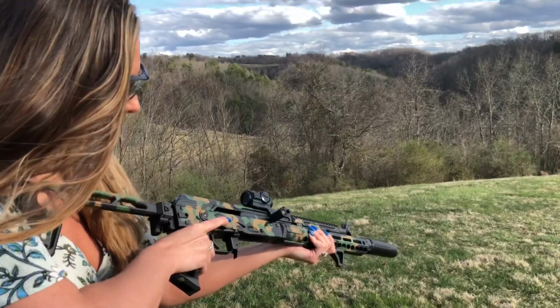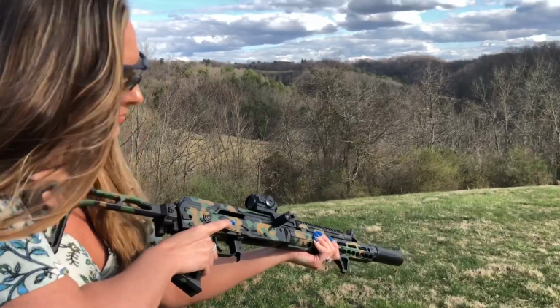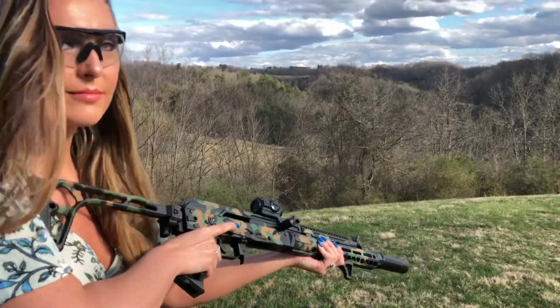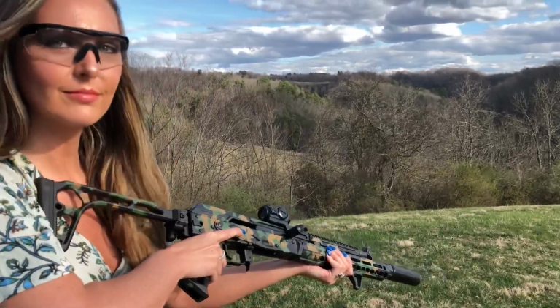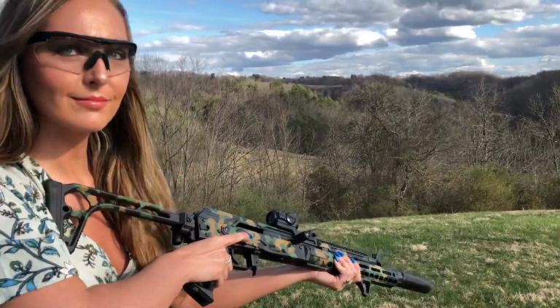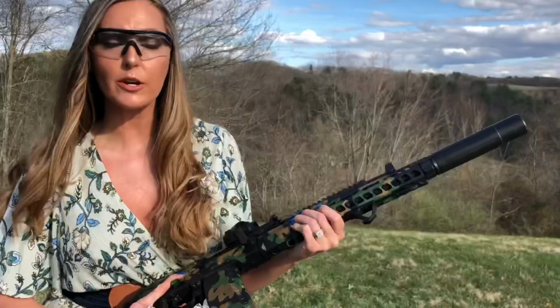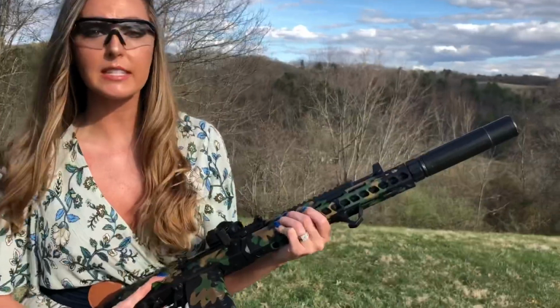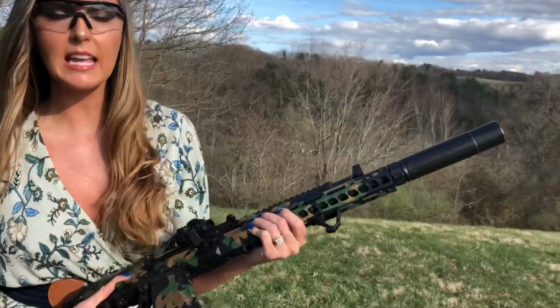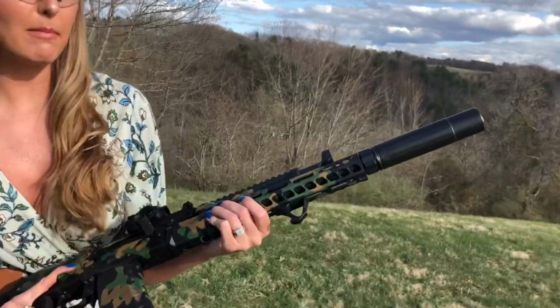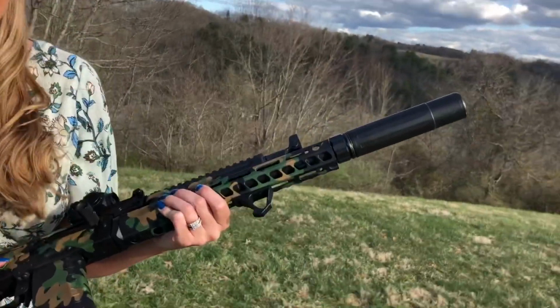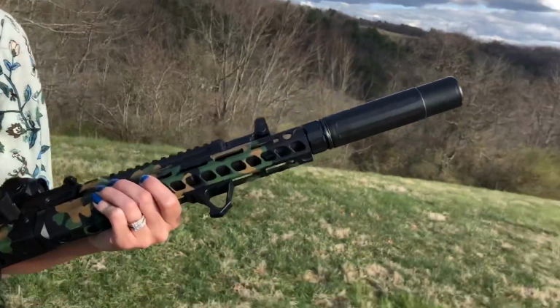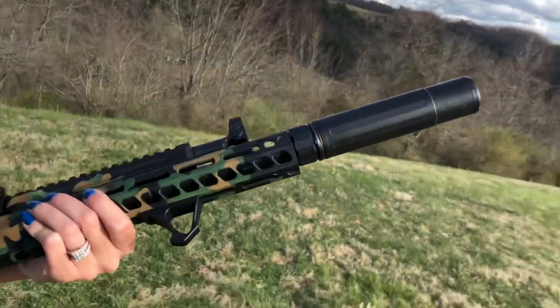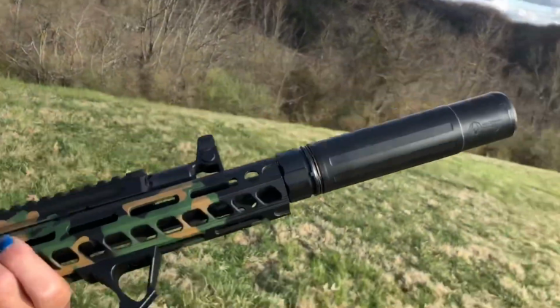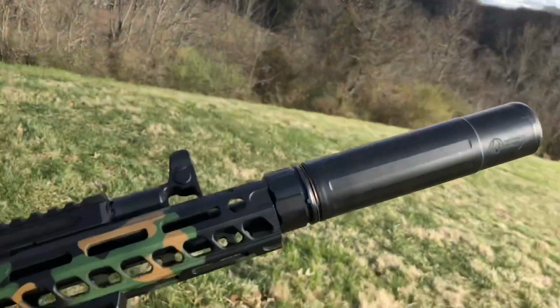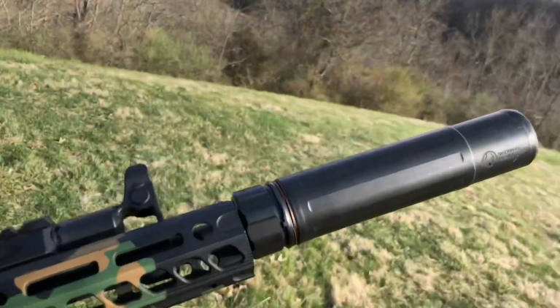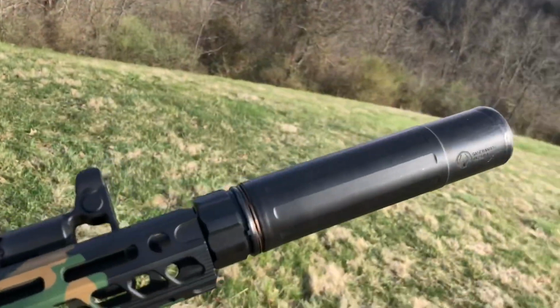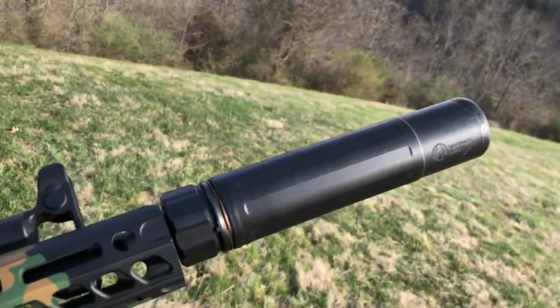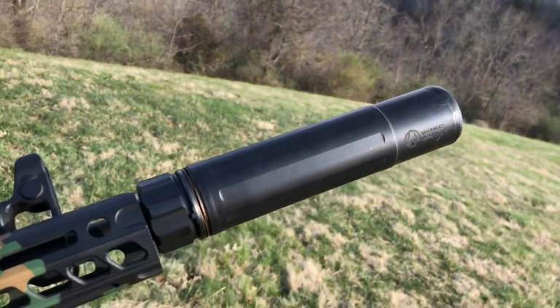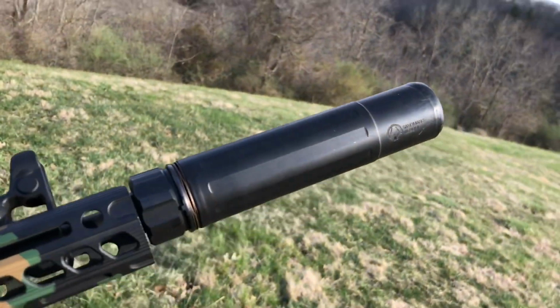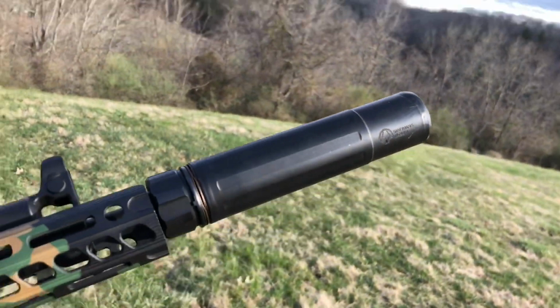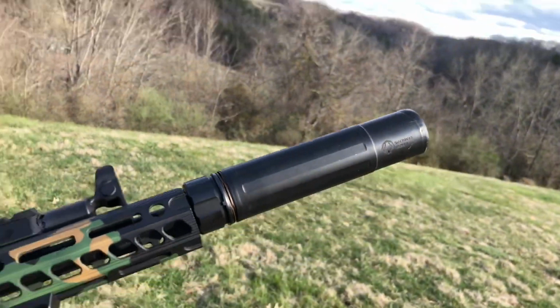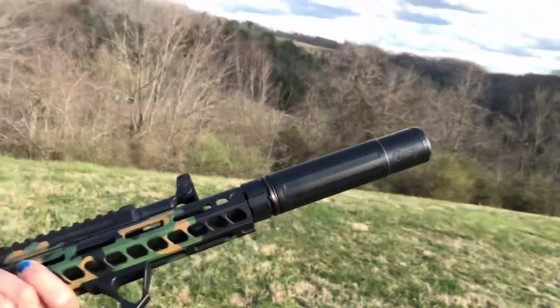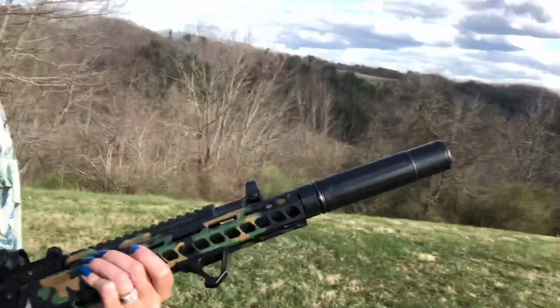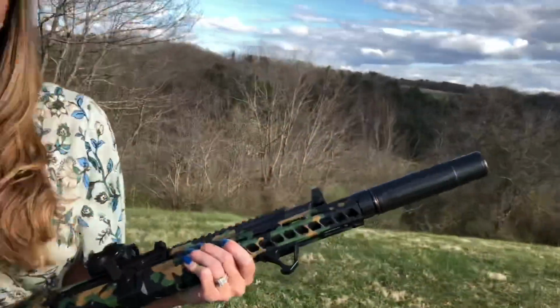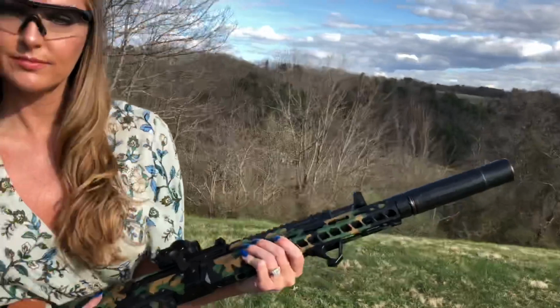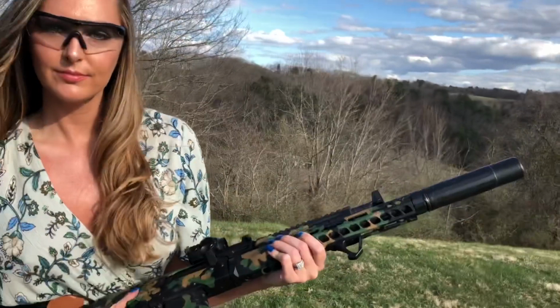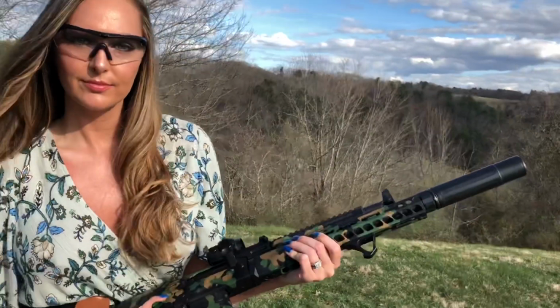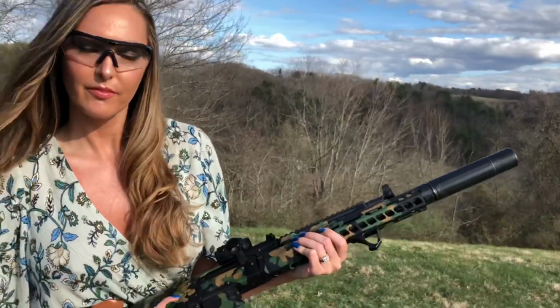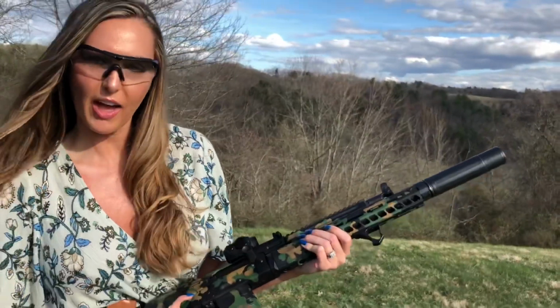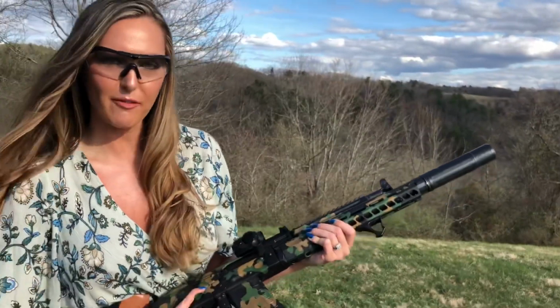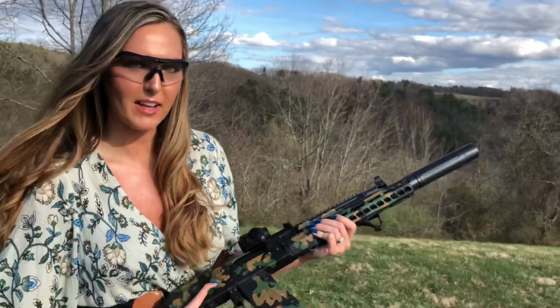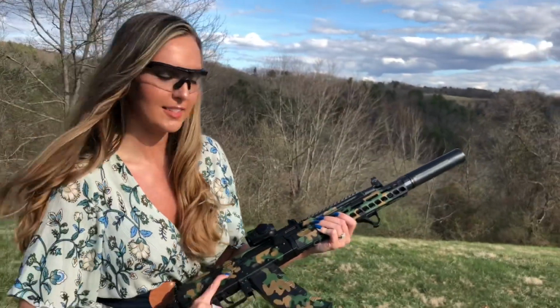Our Sandman S — five rounds of Silver Bear 5.45x39.